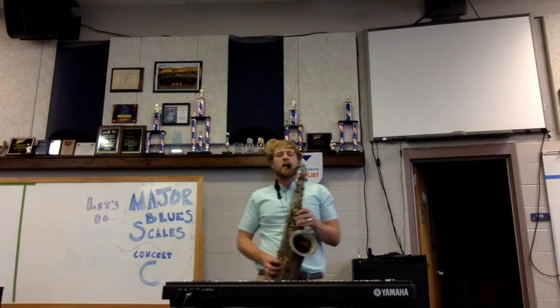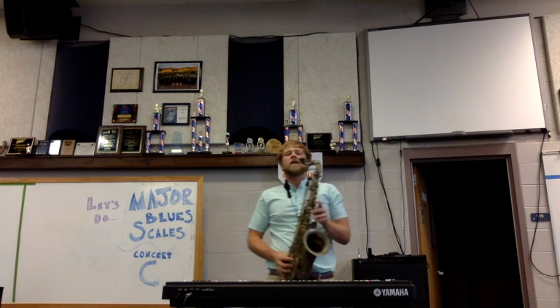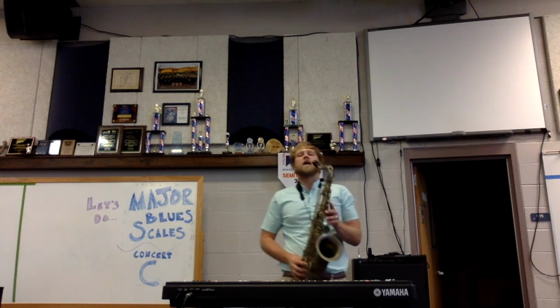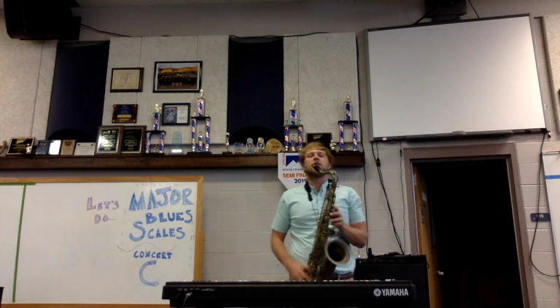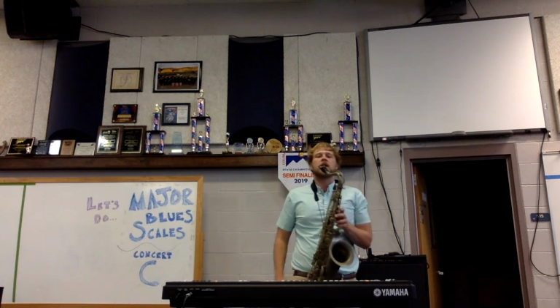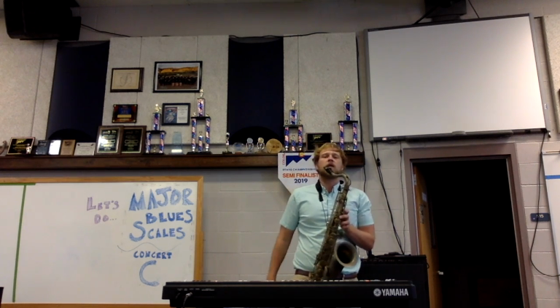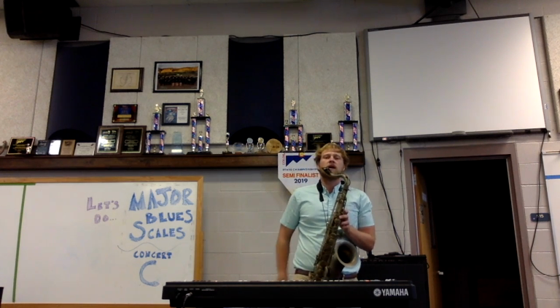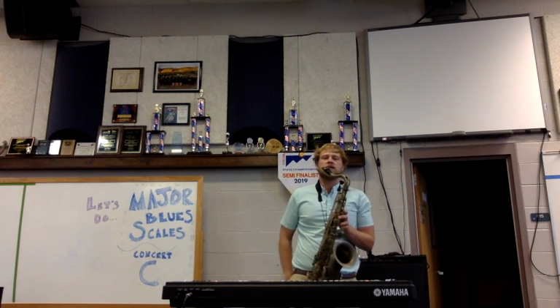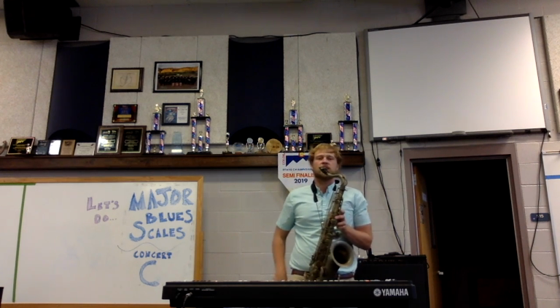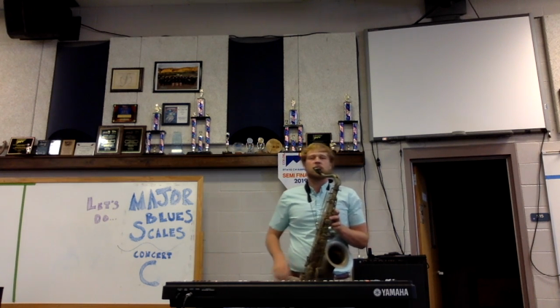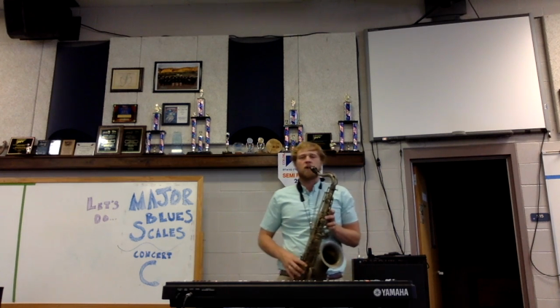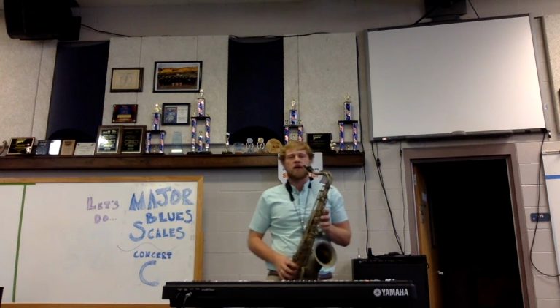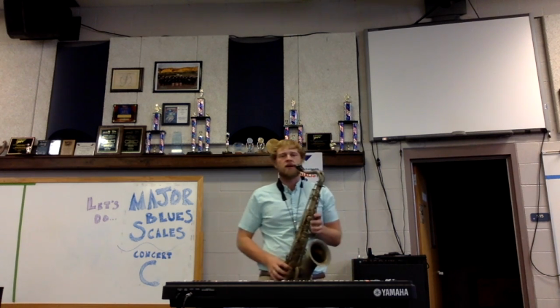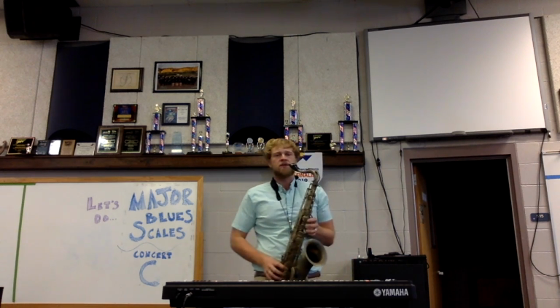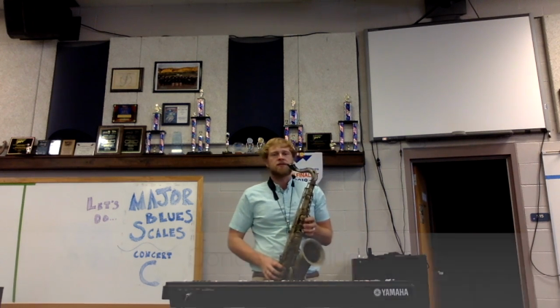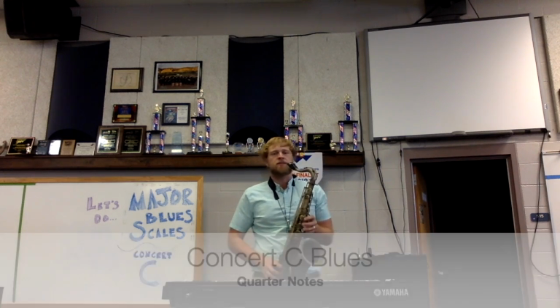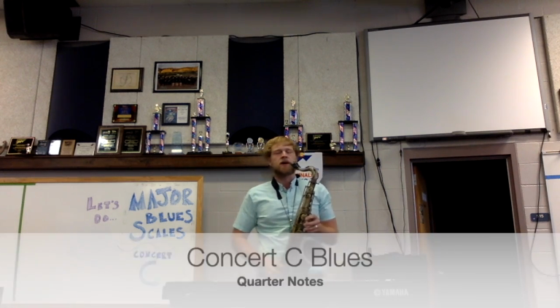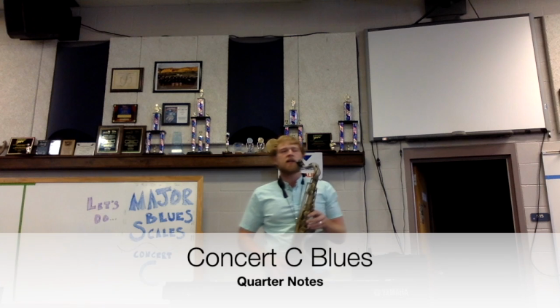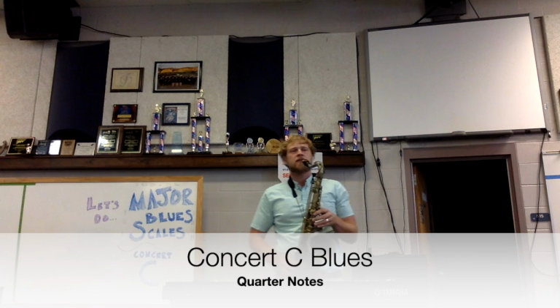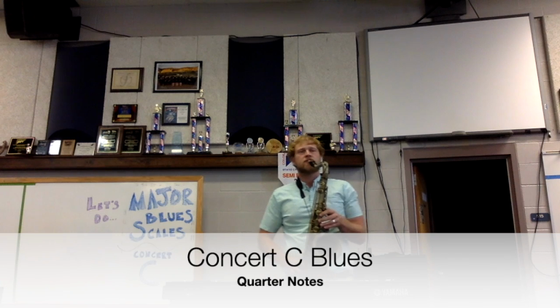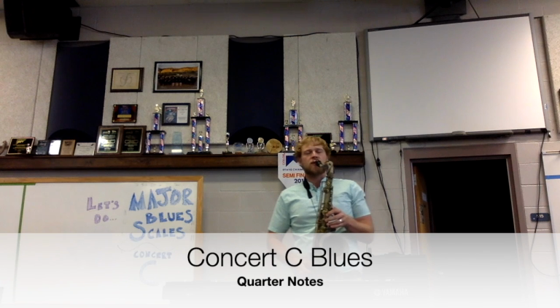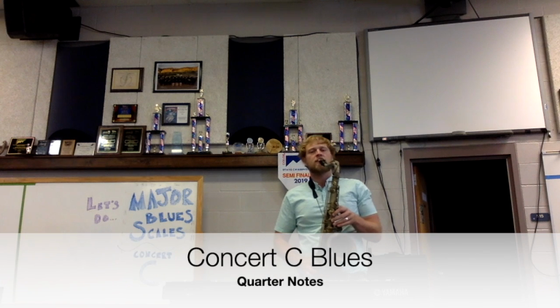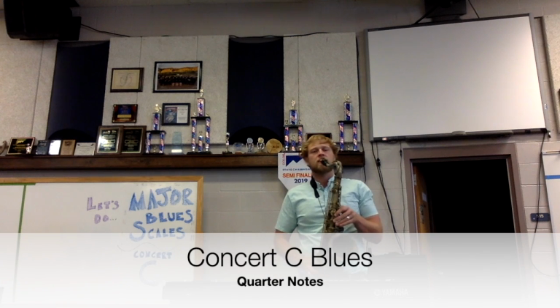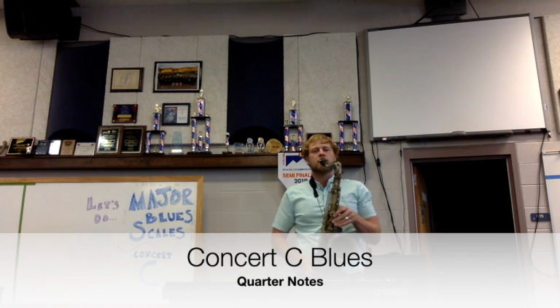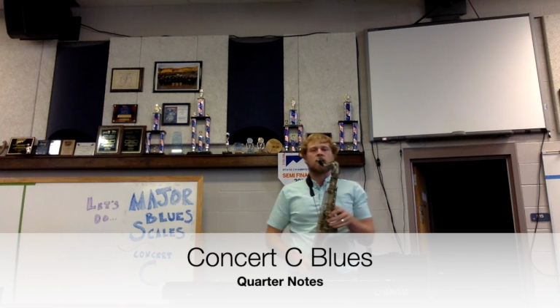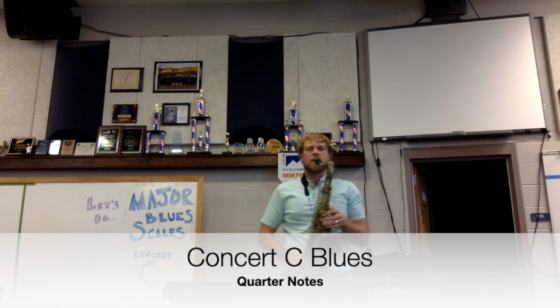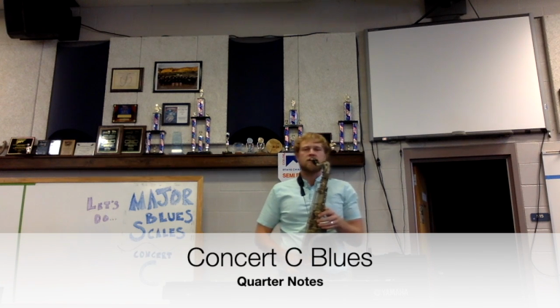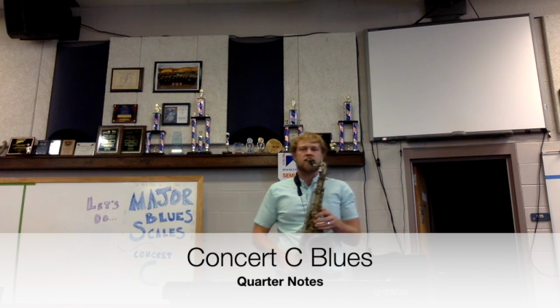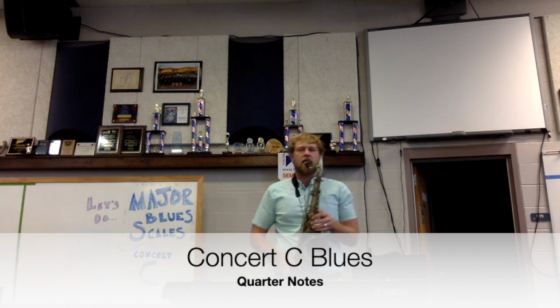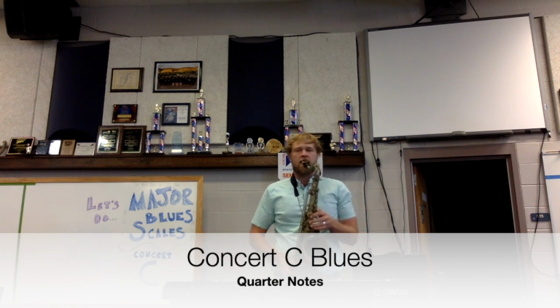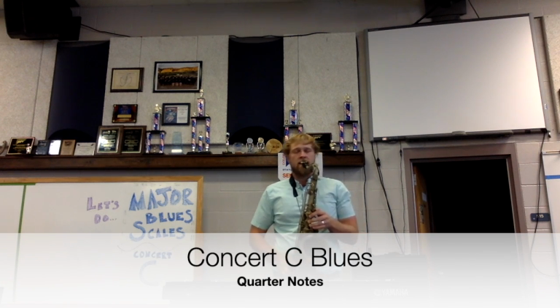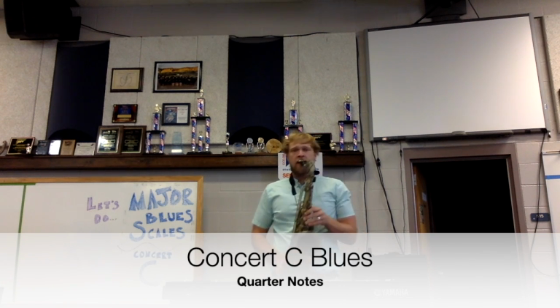Now we're going to go on to quarter notes. One, two, quarter notes, and... [quarter notes played]